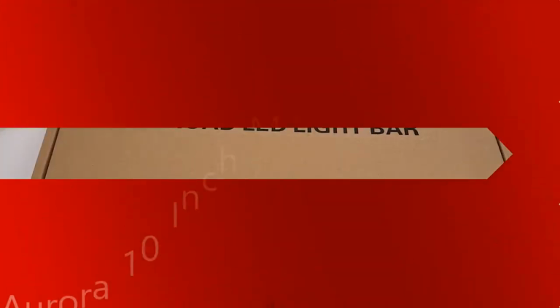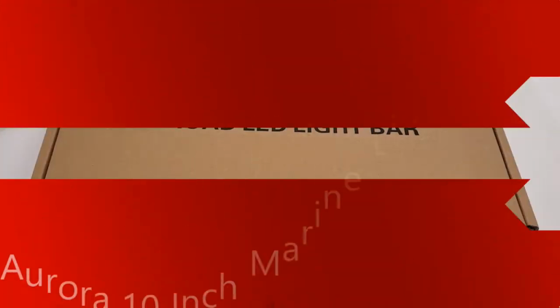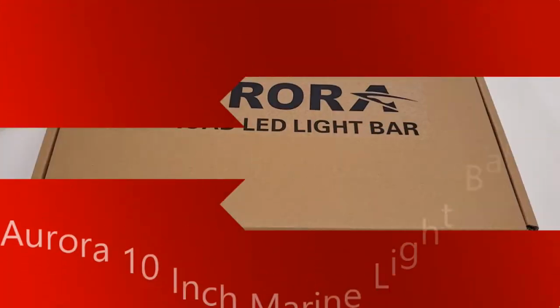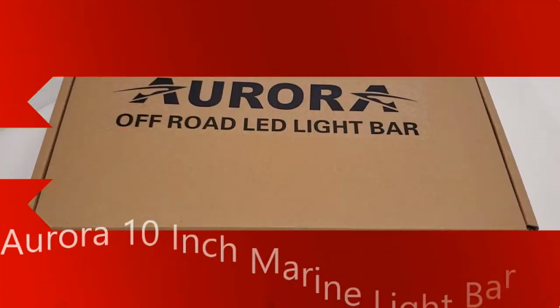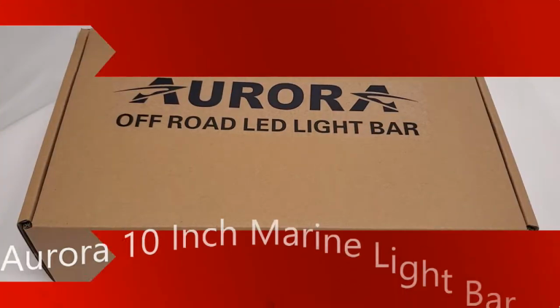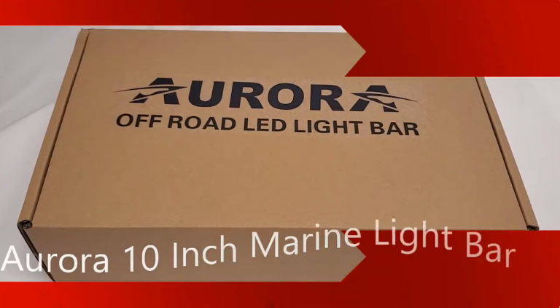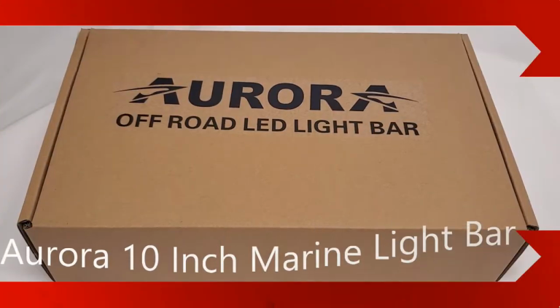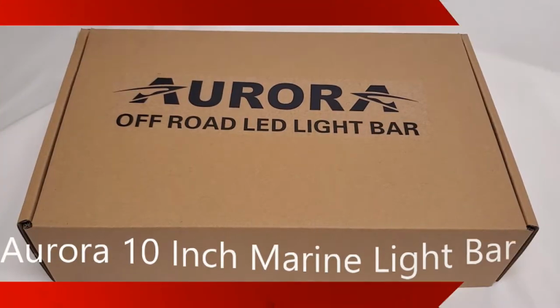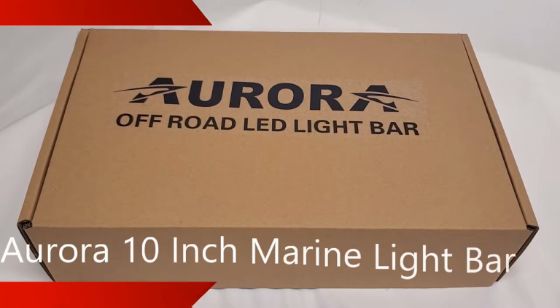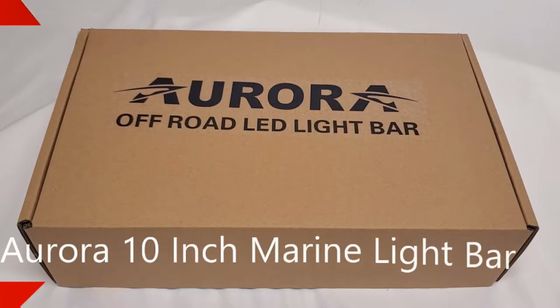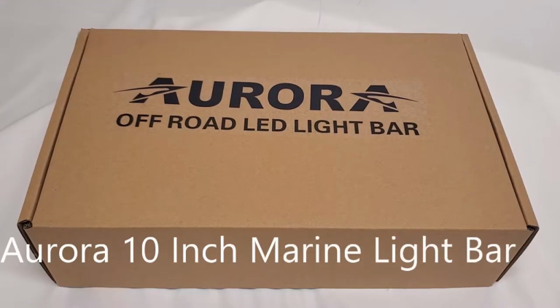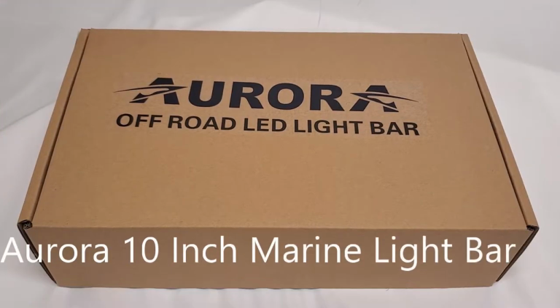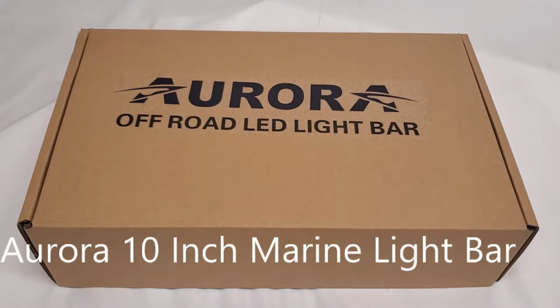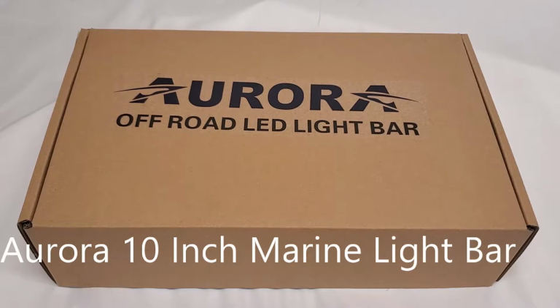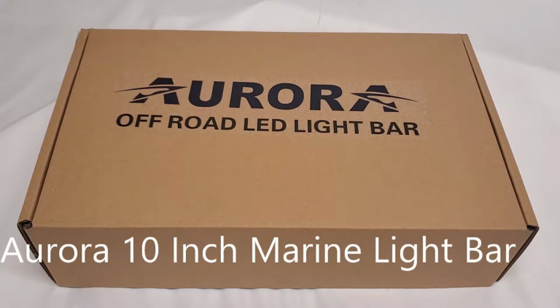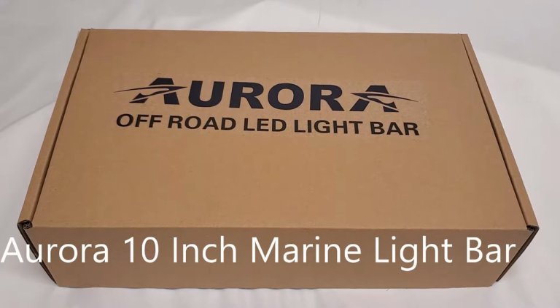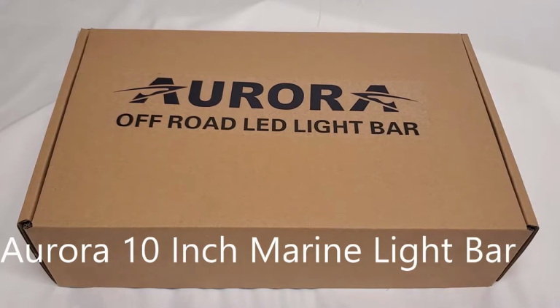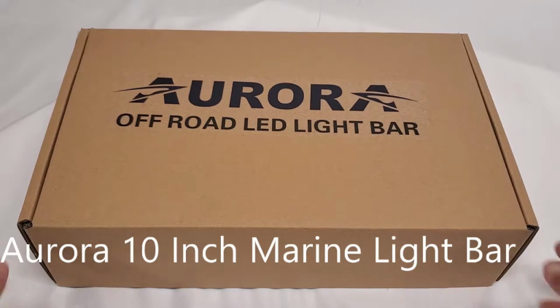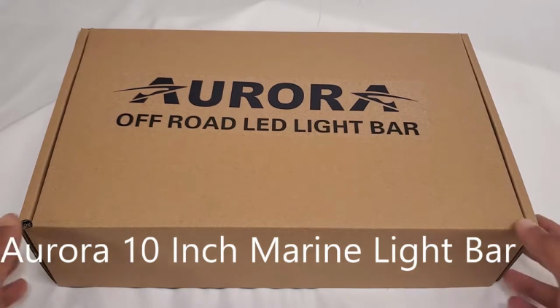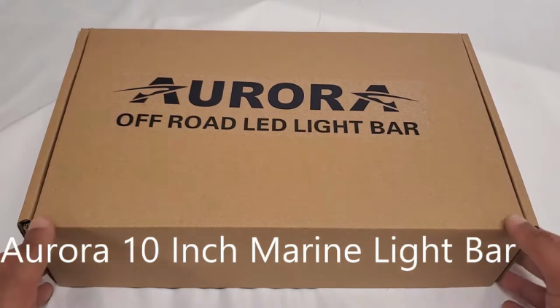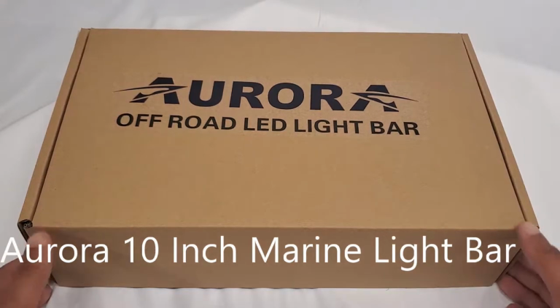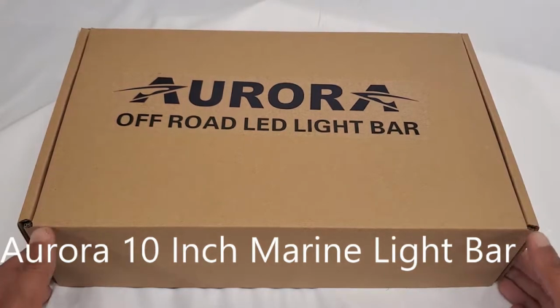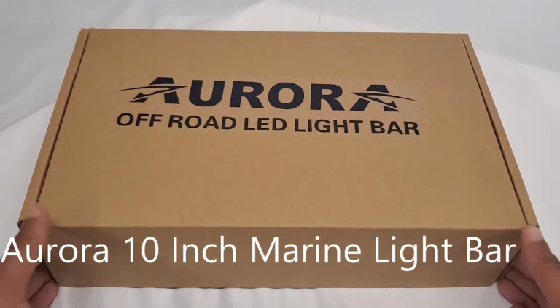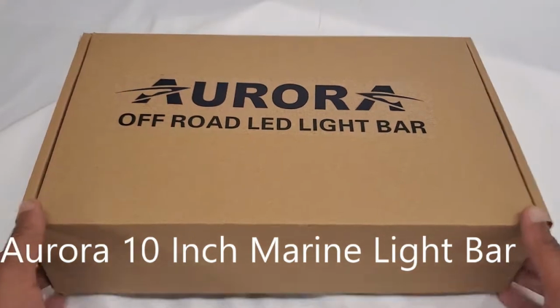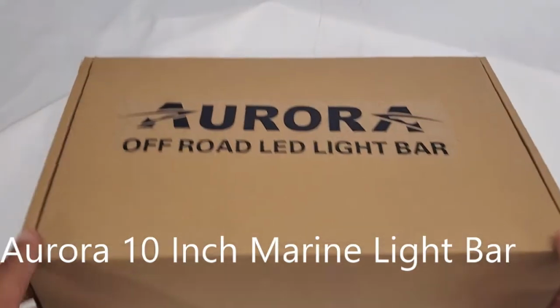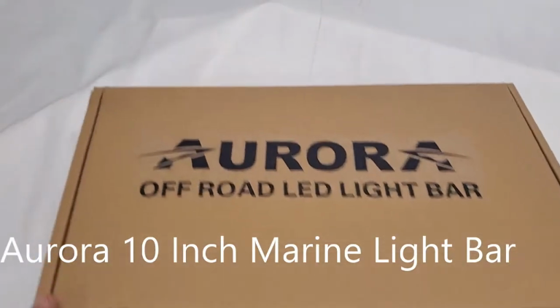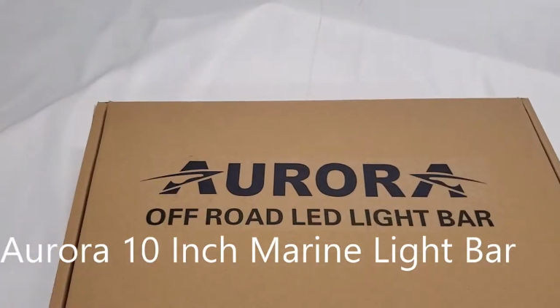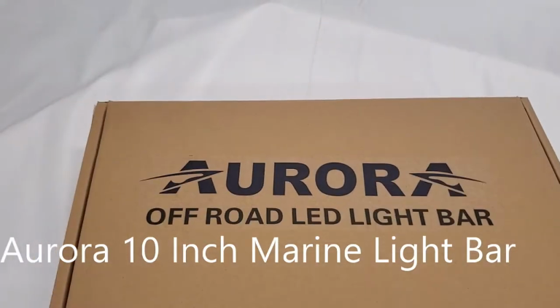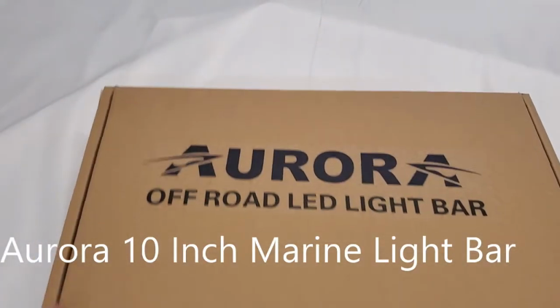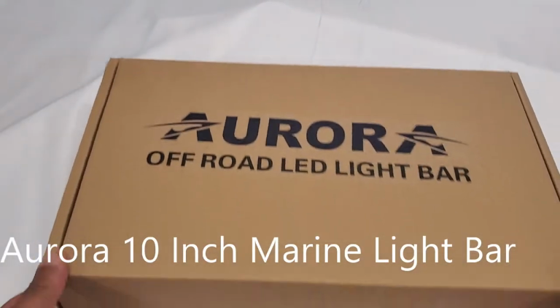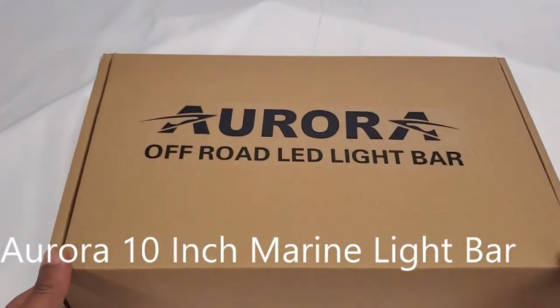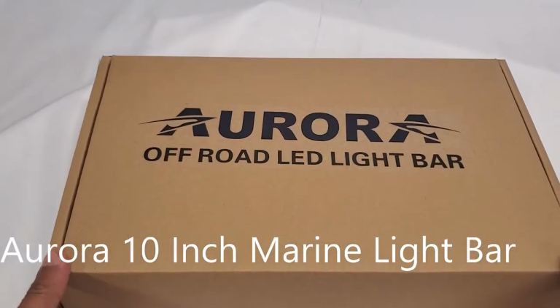All right, so we have the Aurora 10 inch dual row marine LED light bar.